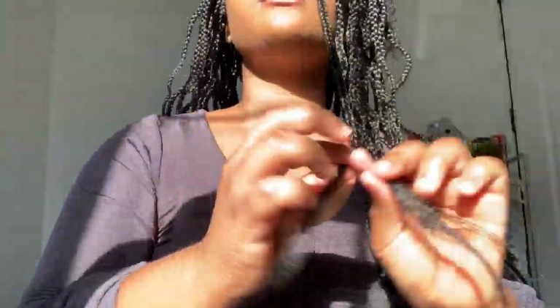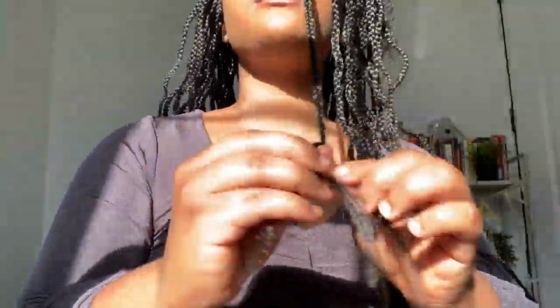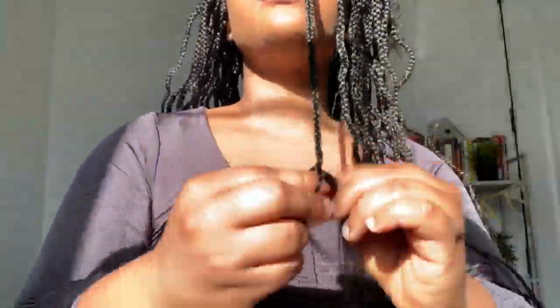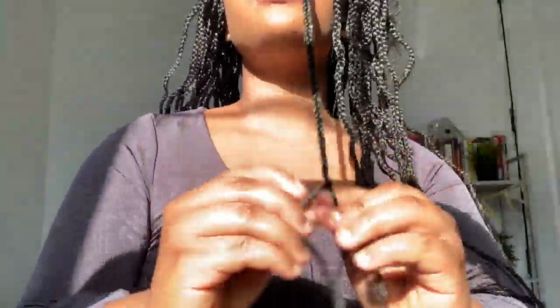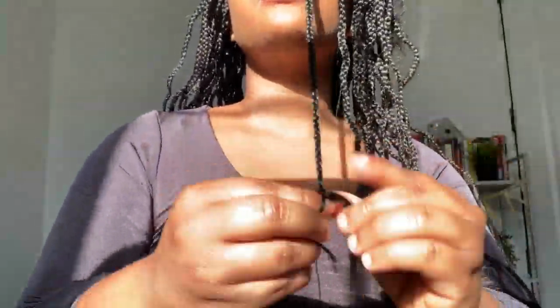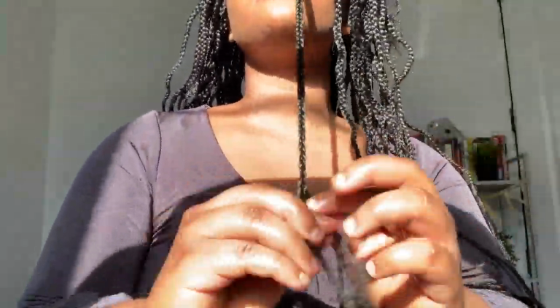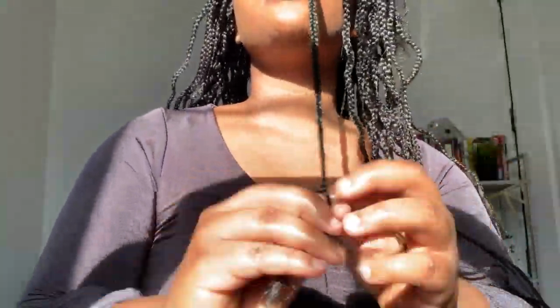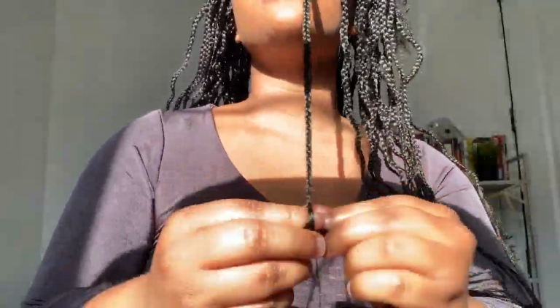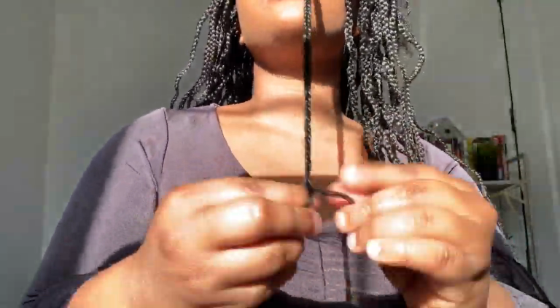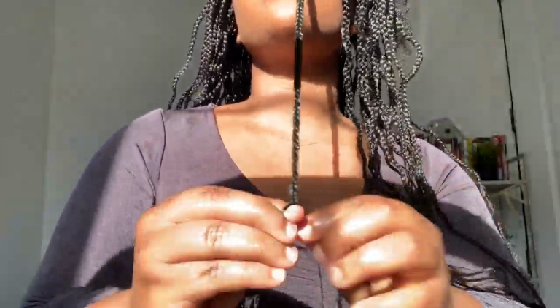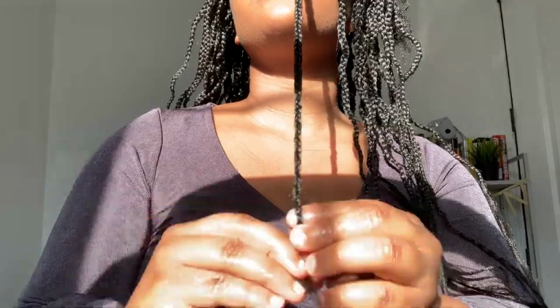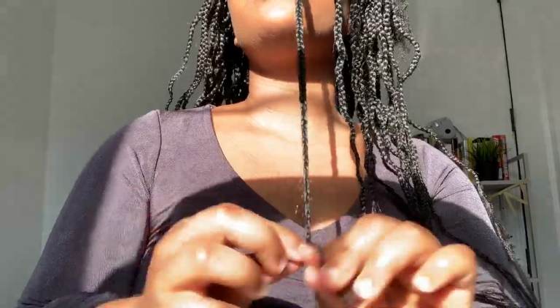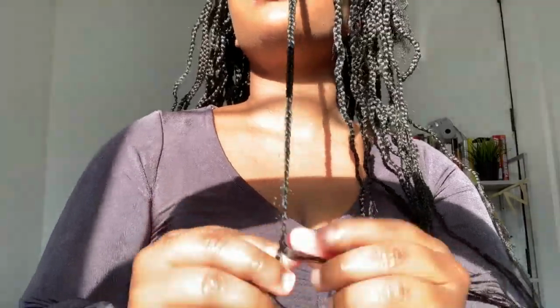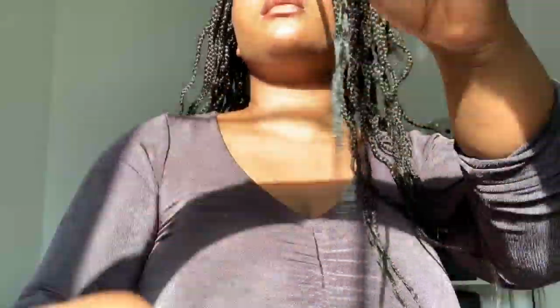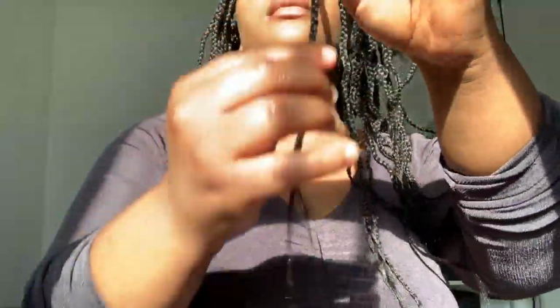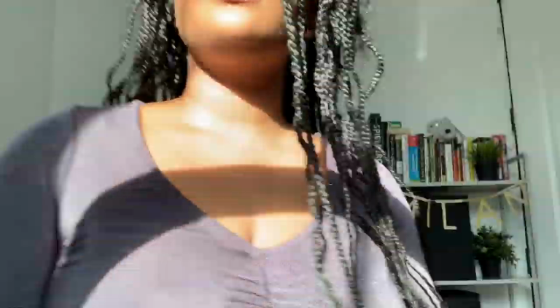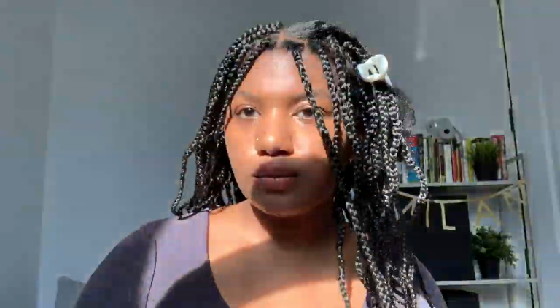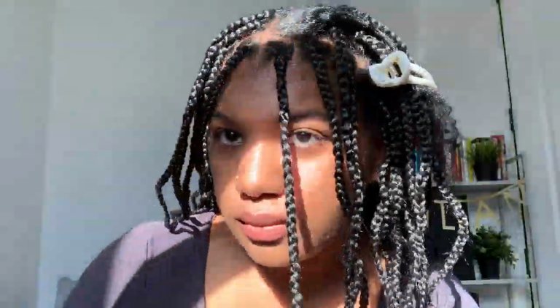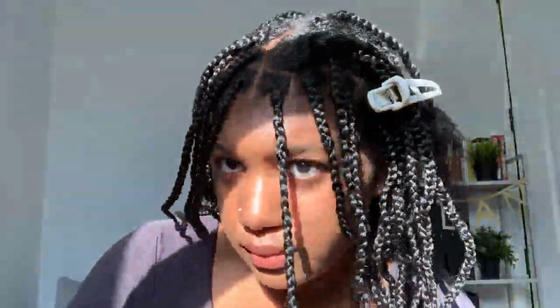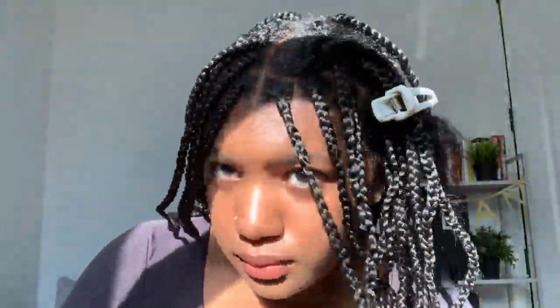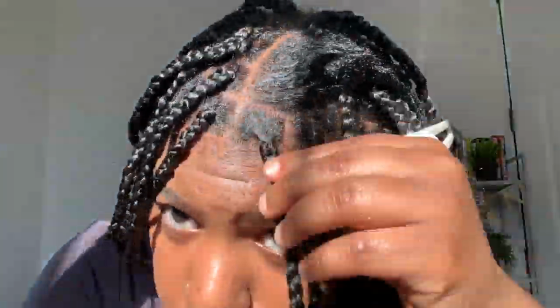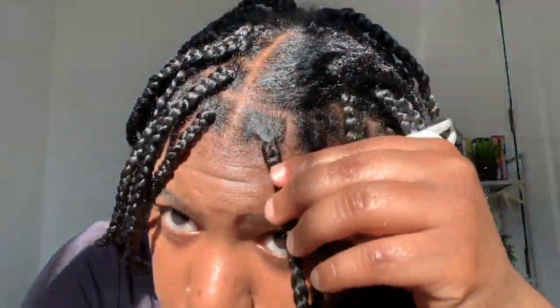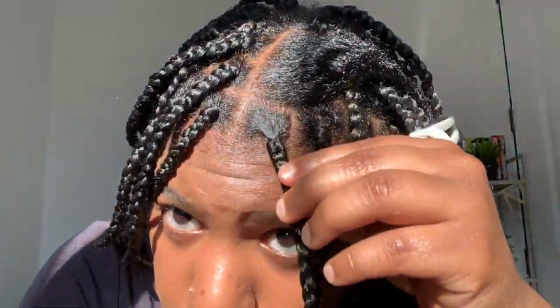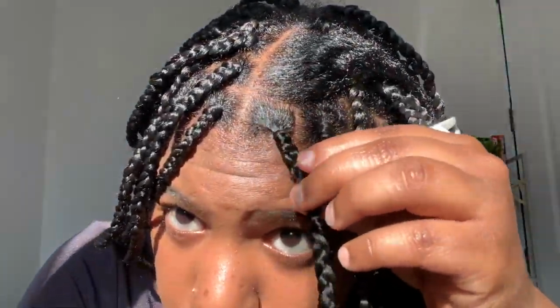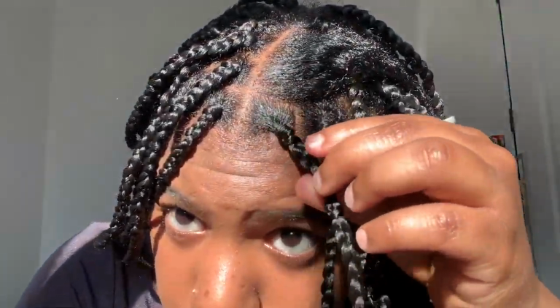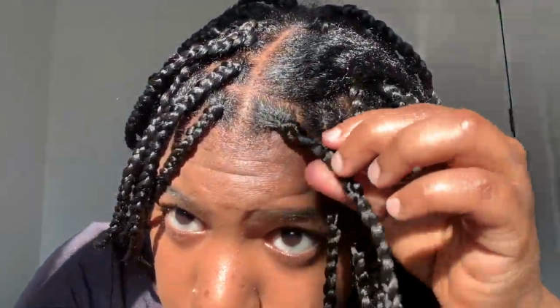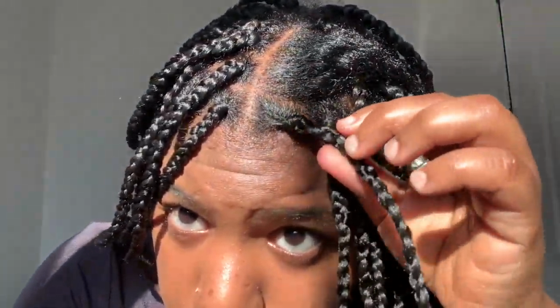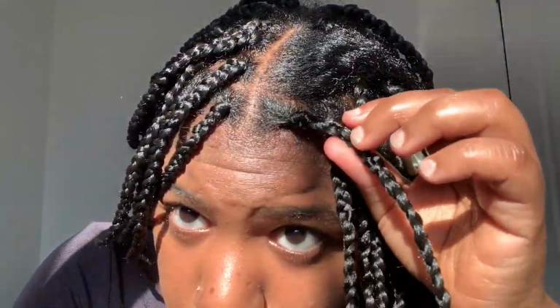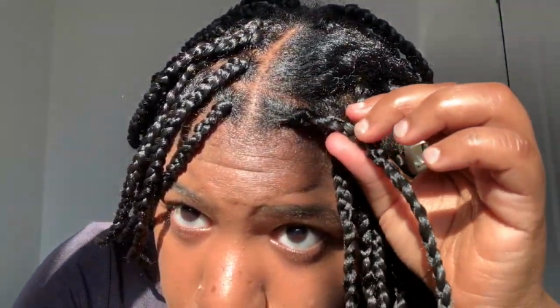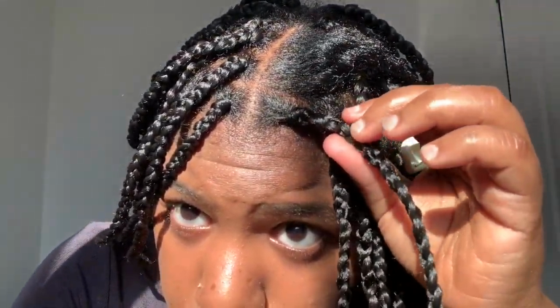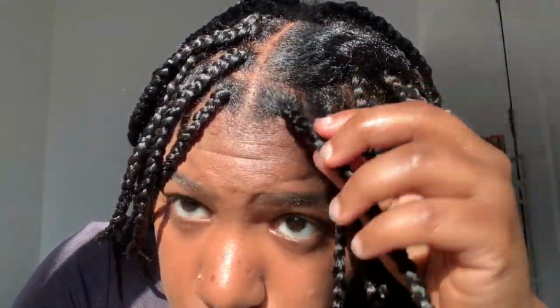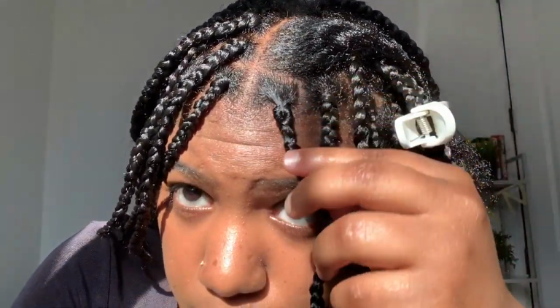This is the braid after it's been done. So now I'm going to go ahead and part my hair and start the next braid.